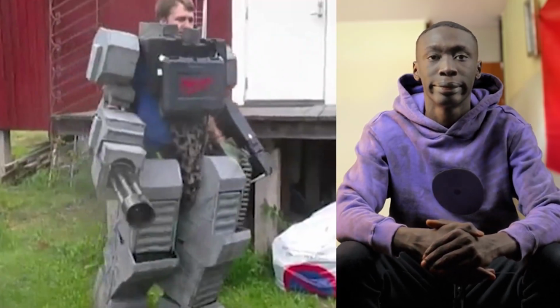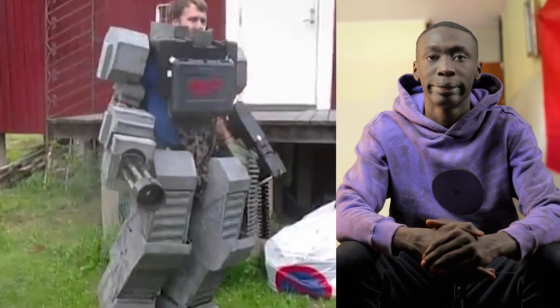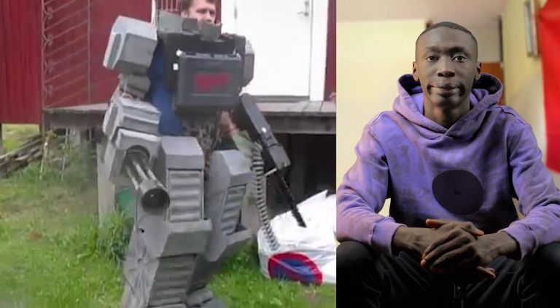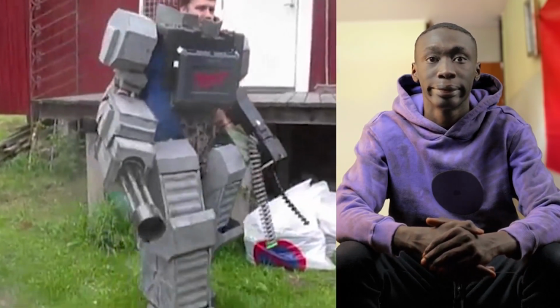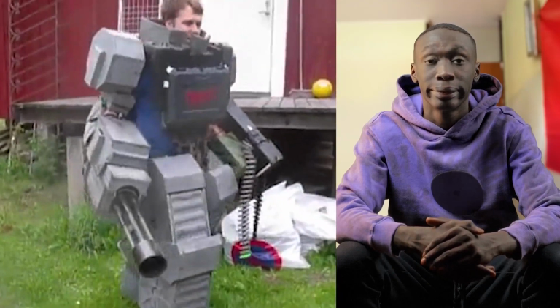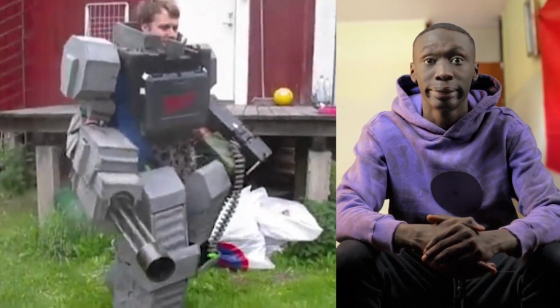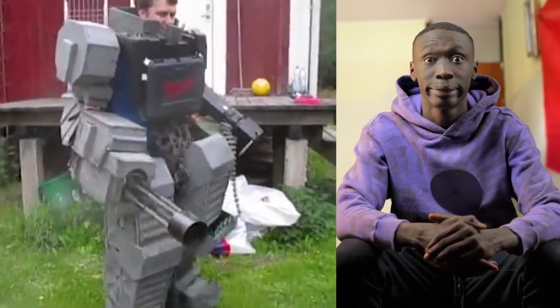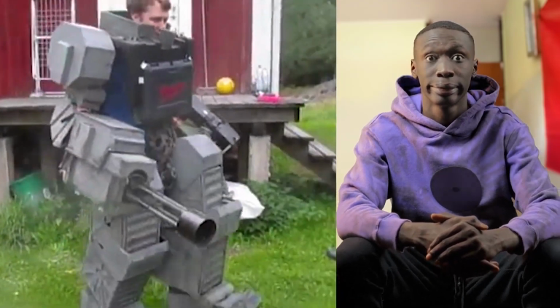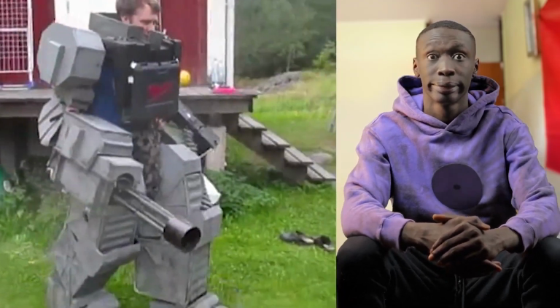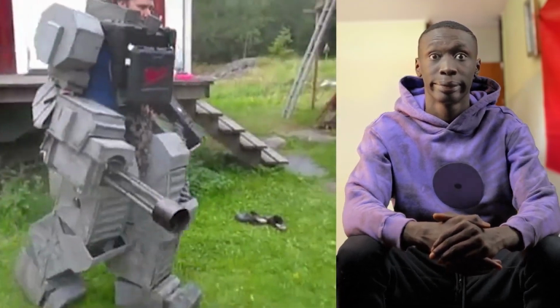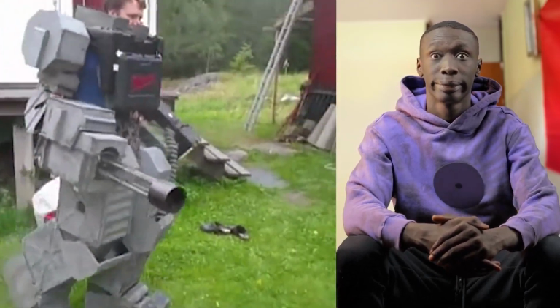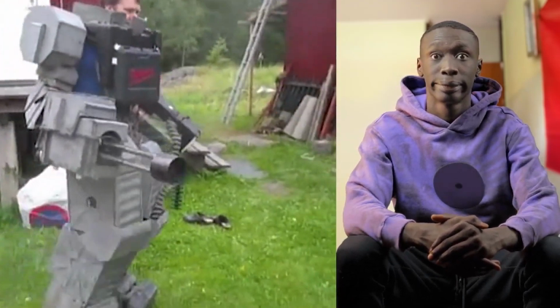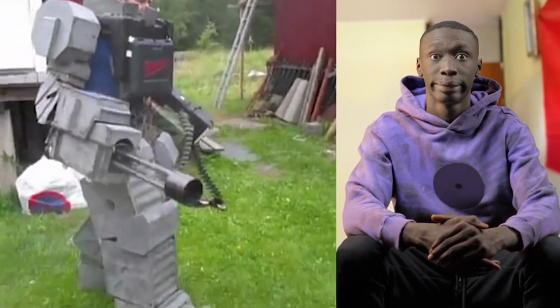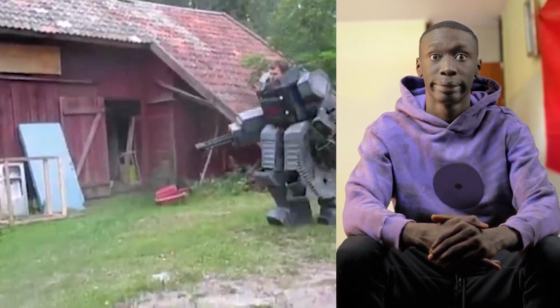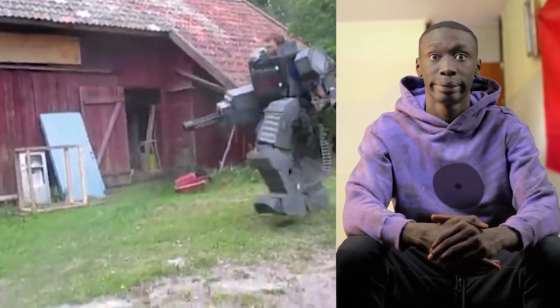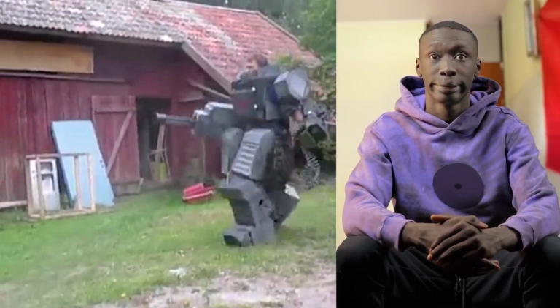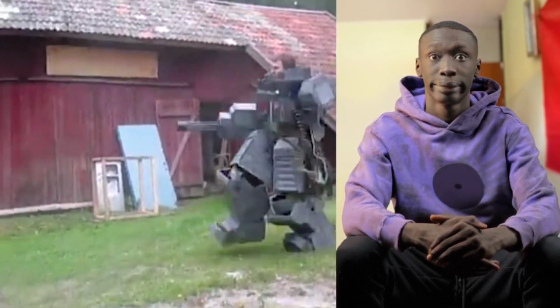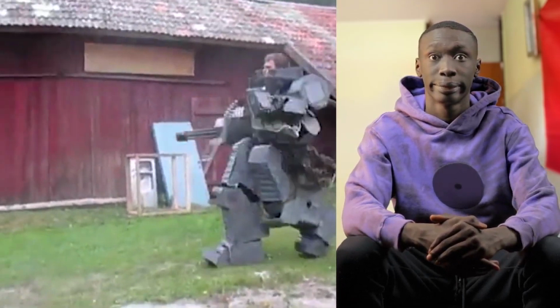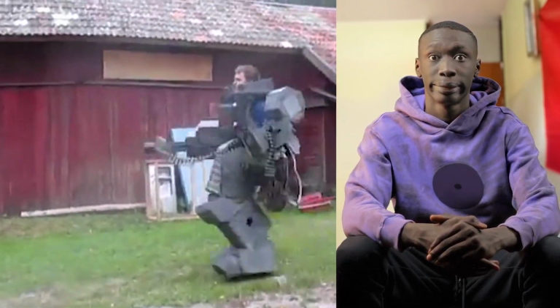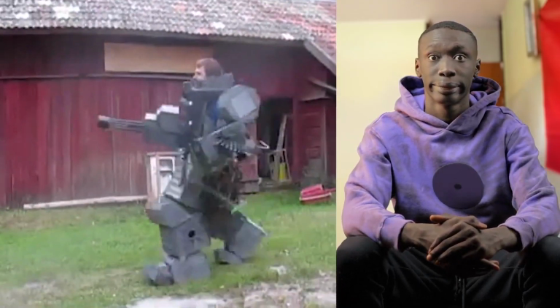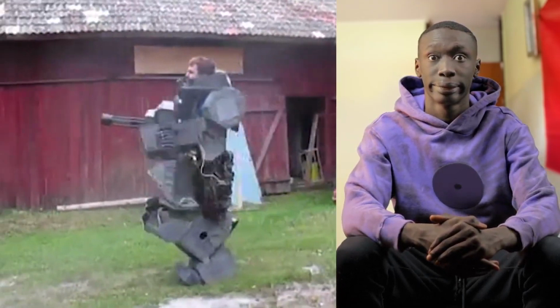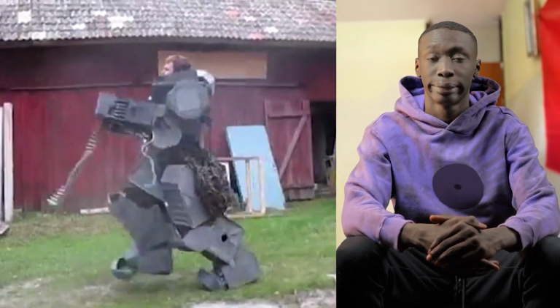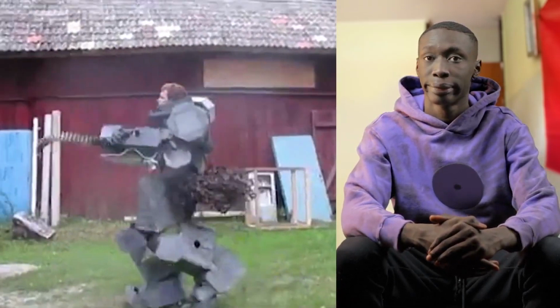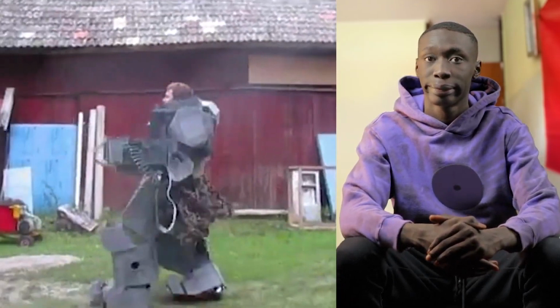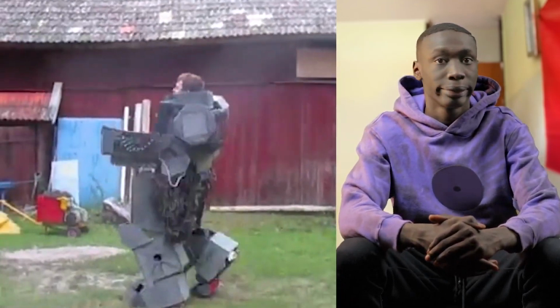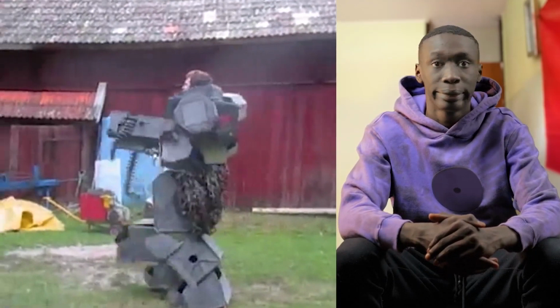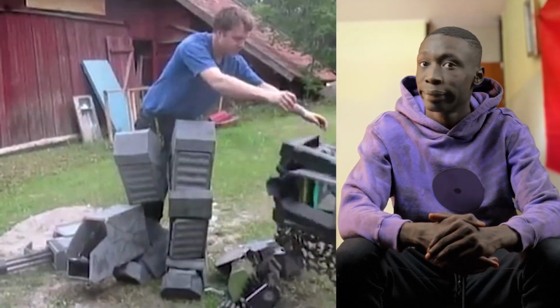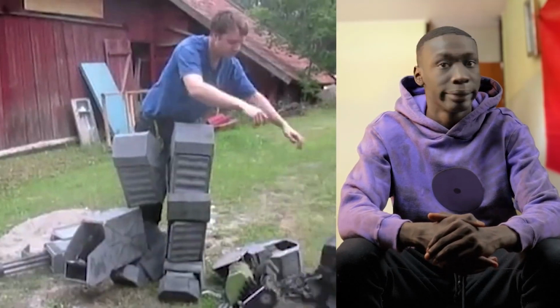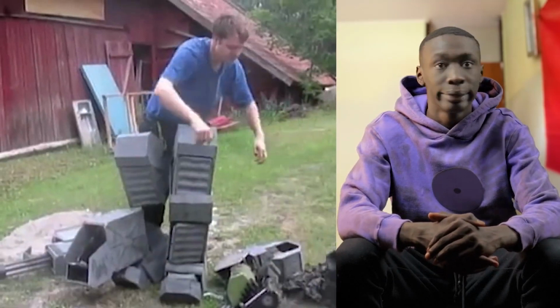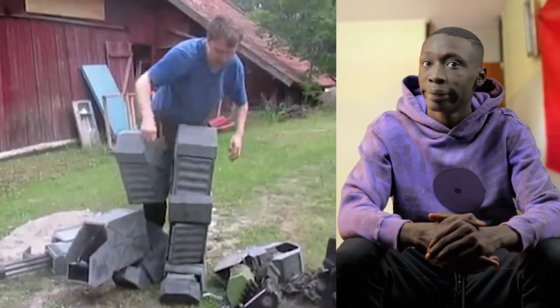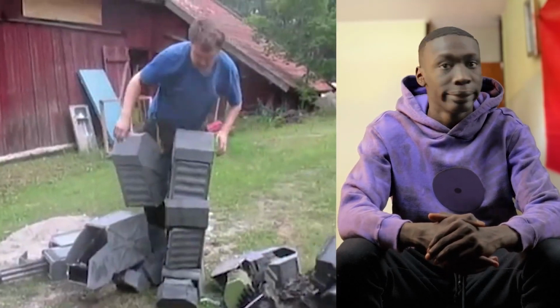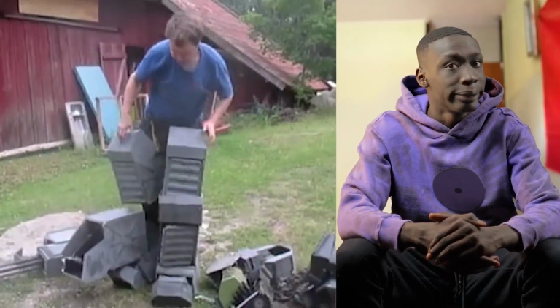Now we're doing the walking test, and that didn't work out very well as you can see, so we have to work on that.